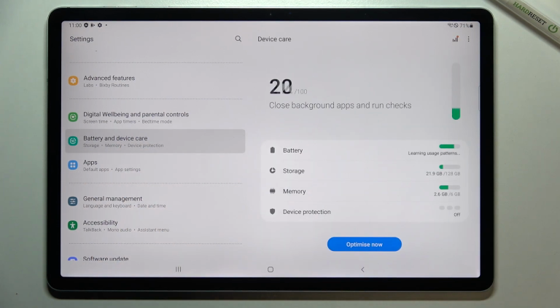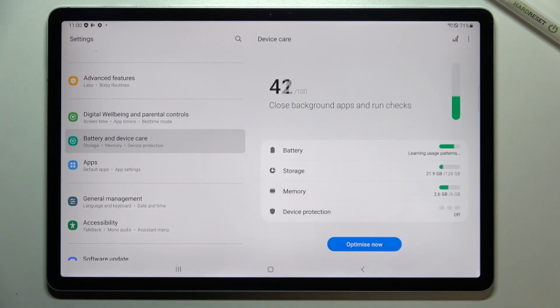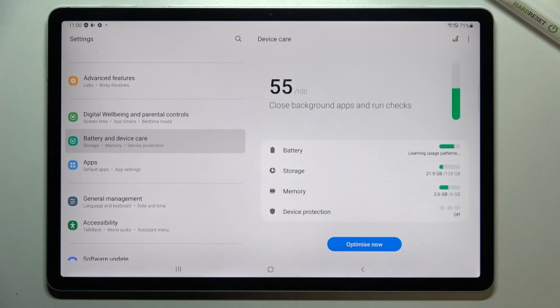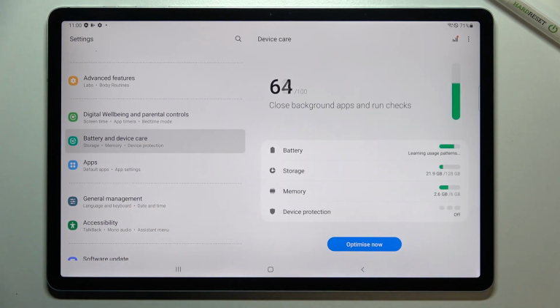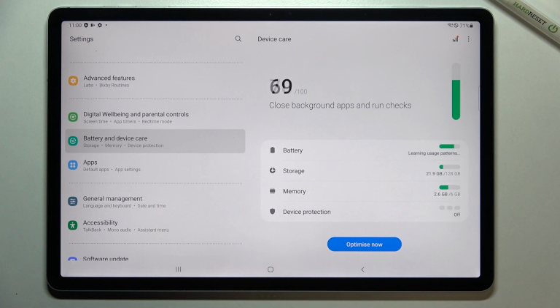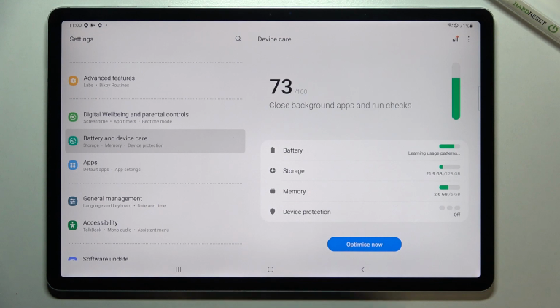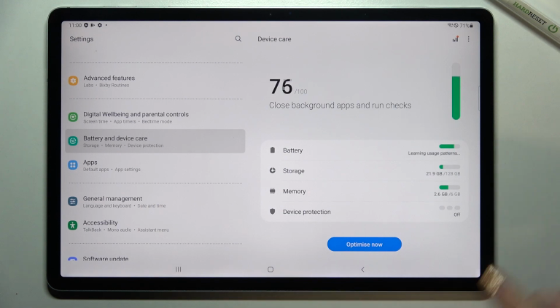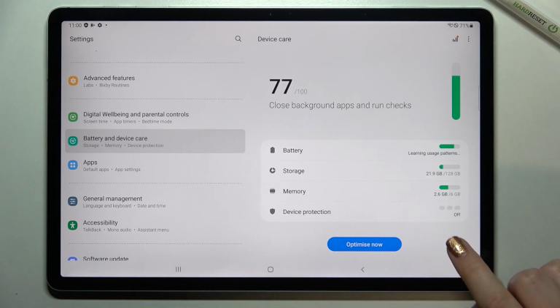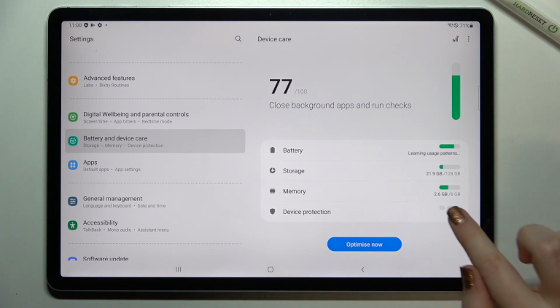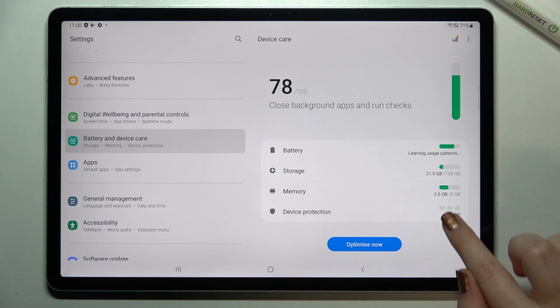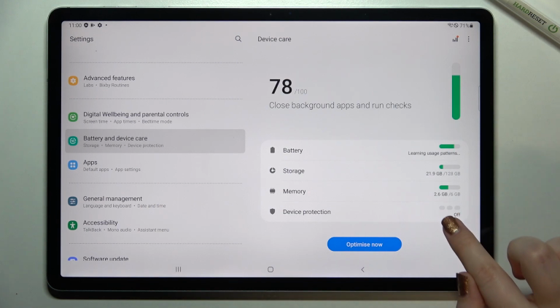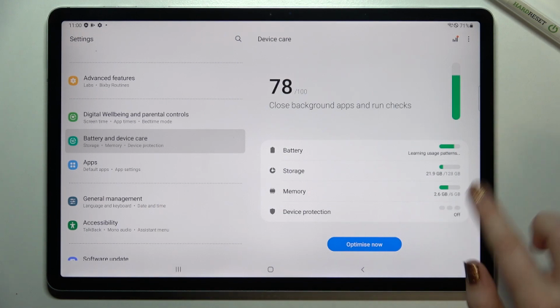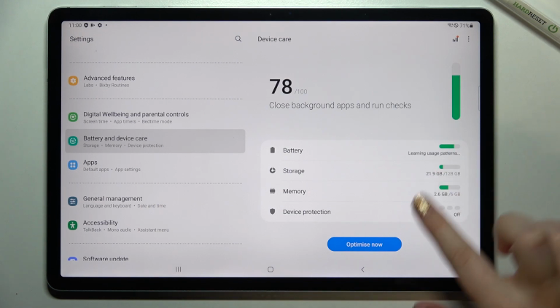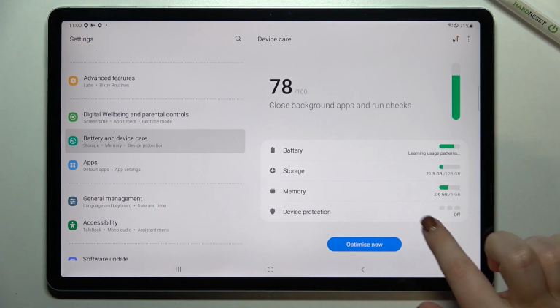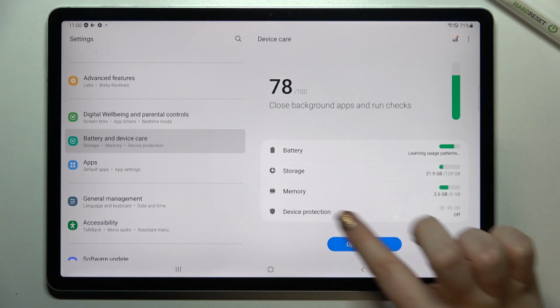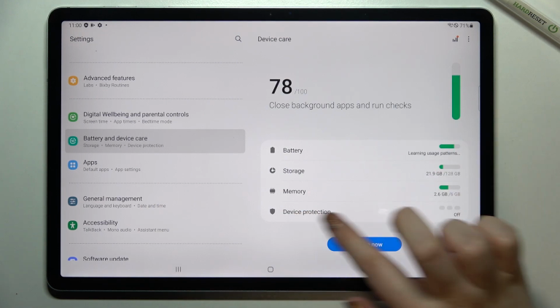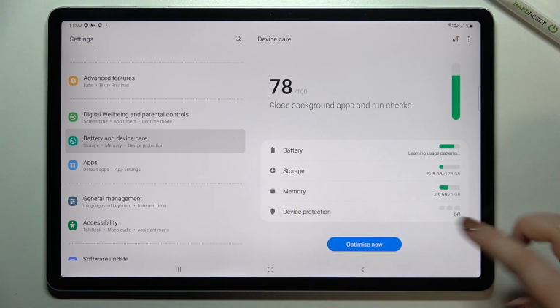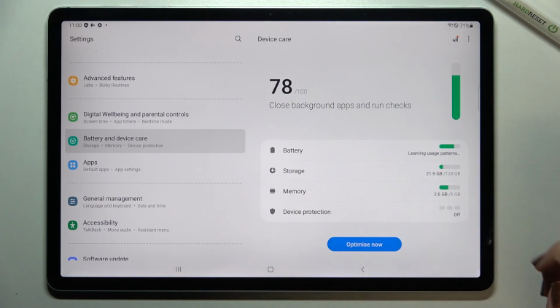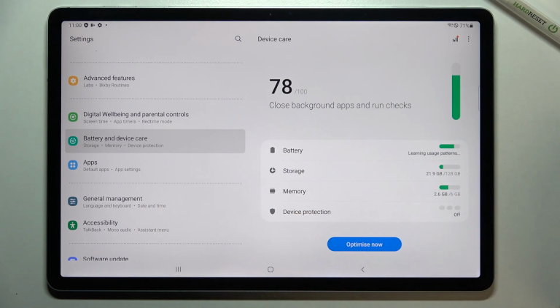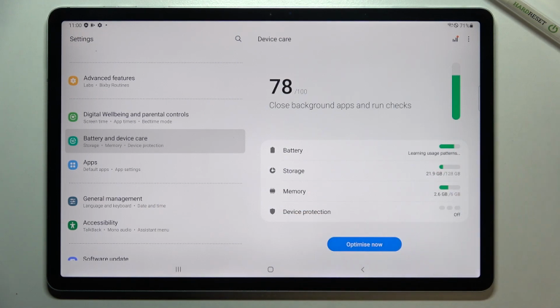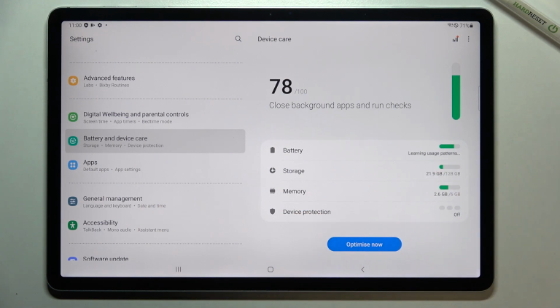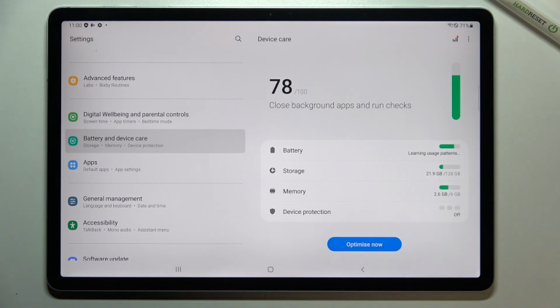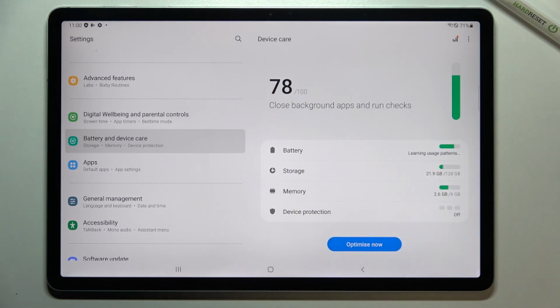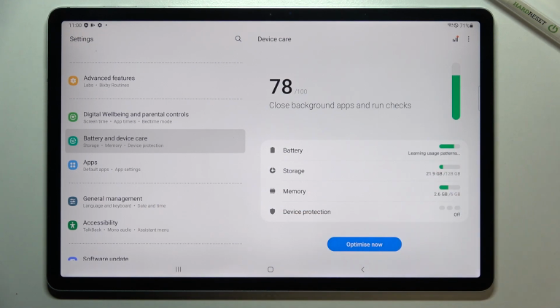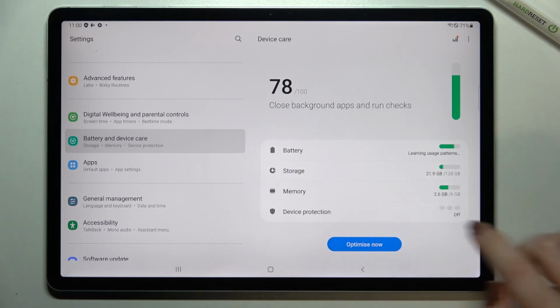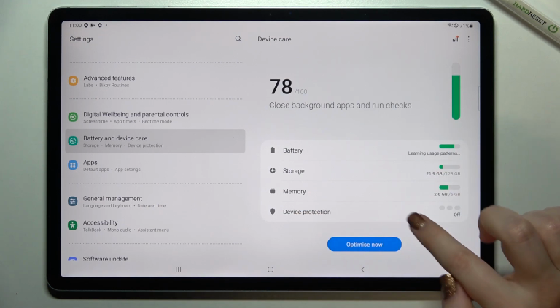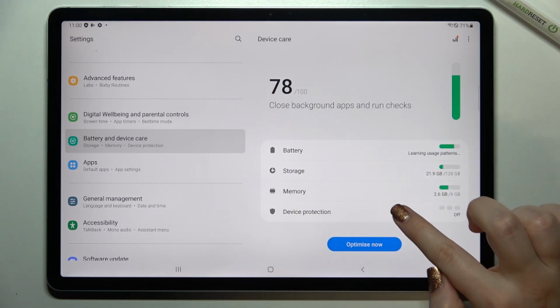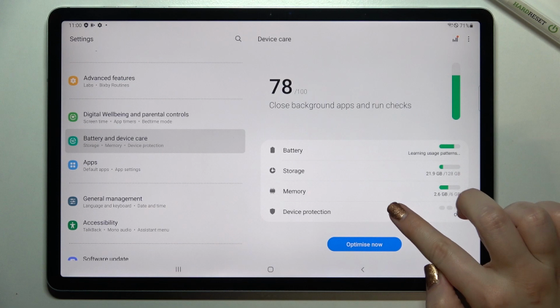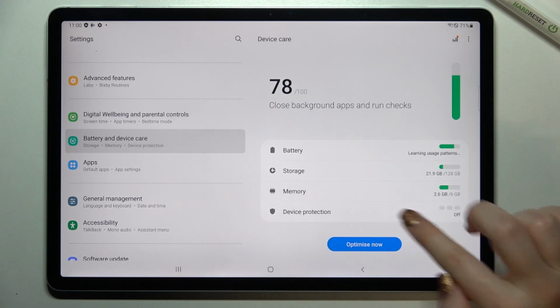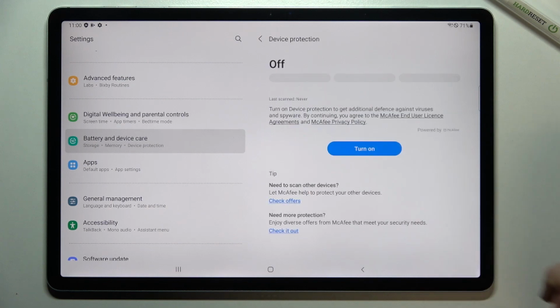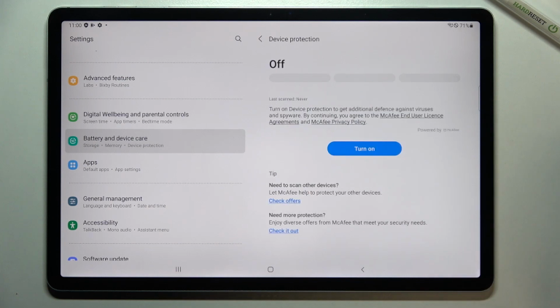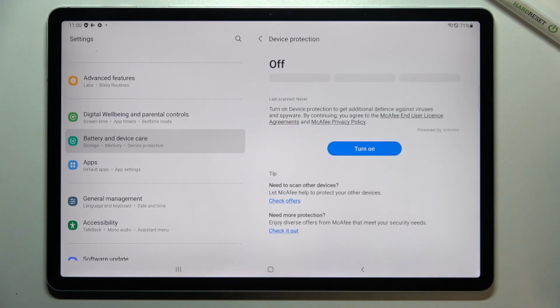So let's tap on it, and as you can see at the very bottom of this list, in the fourth position, we've got 'Device Protection'. So let's tap on it.